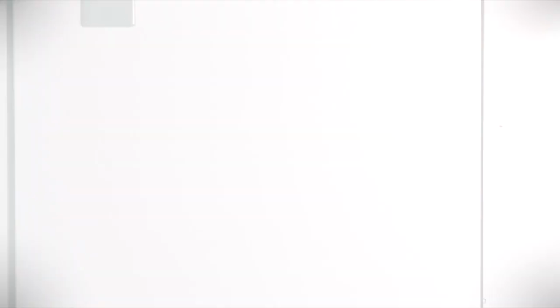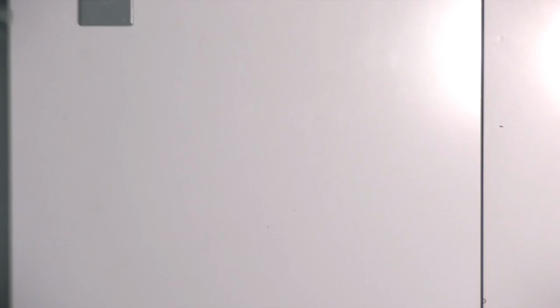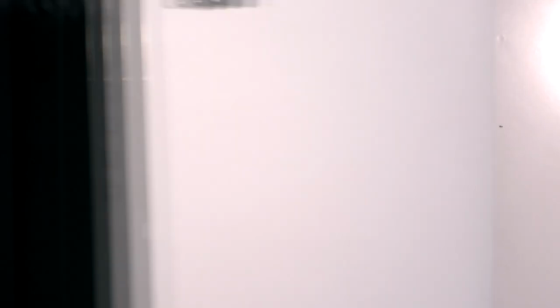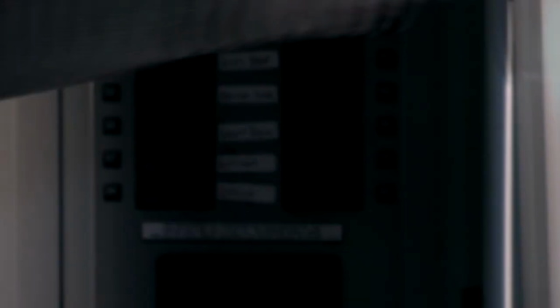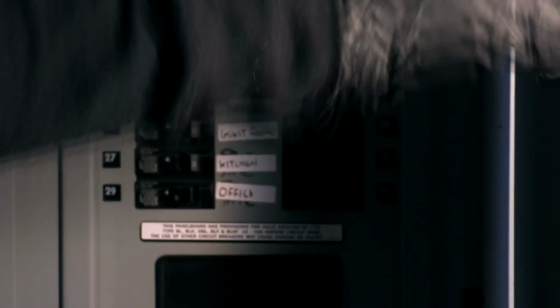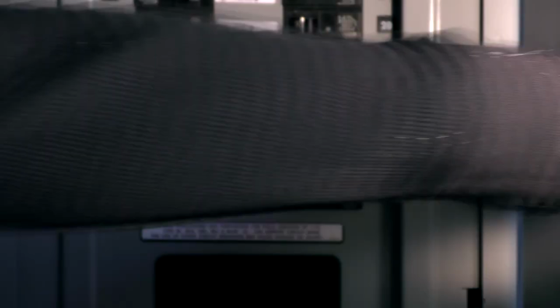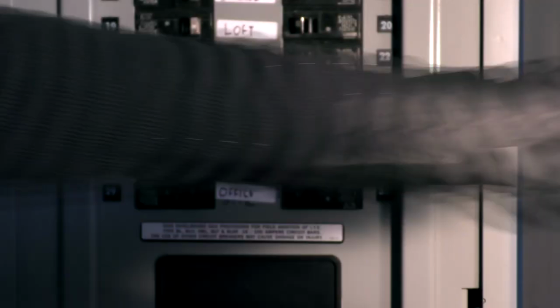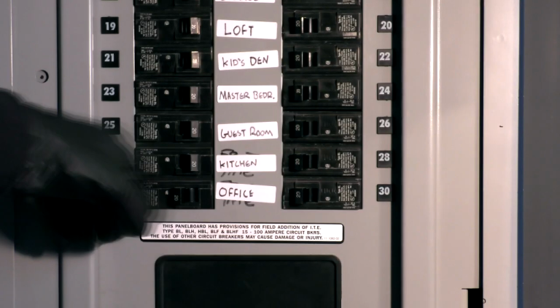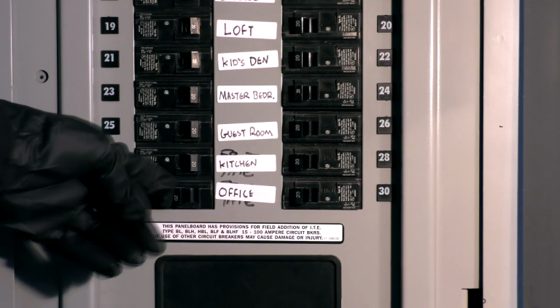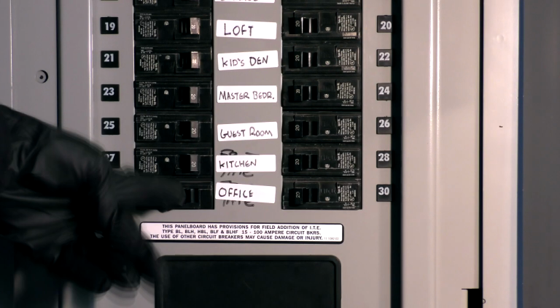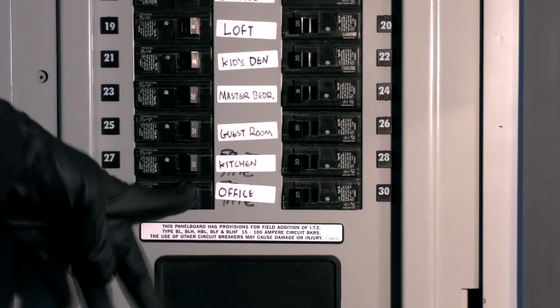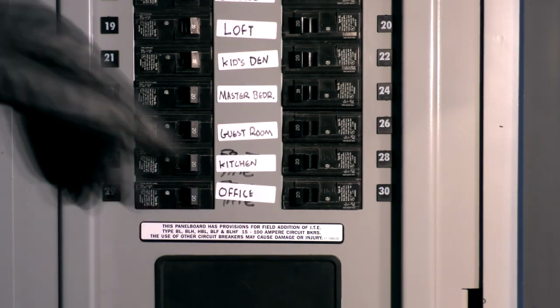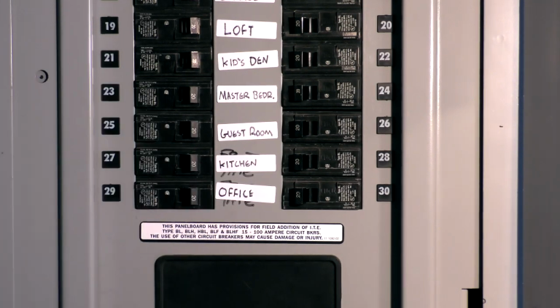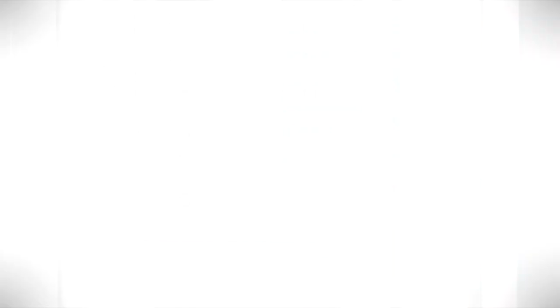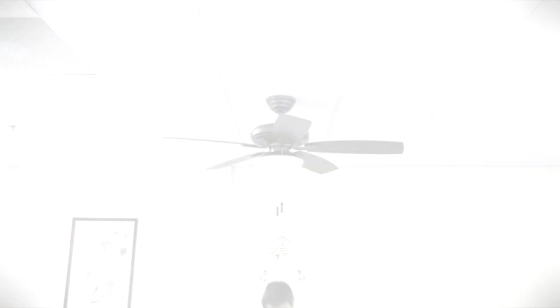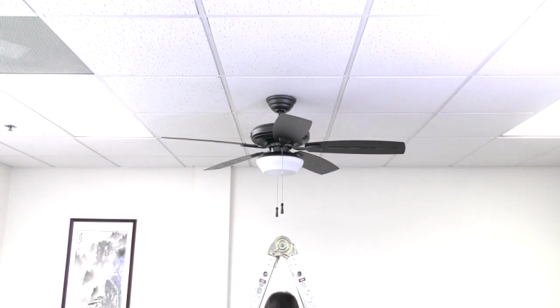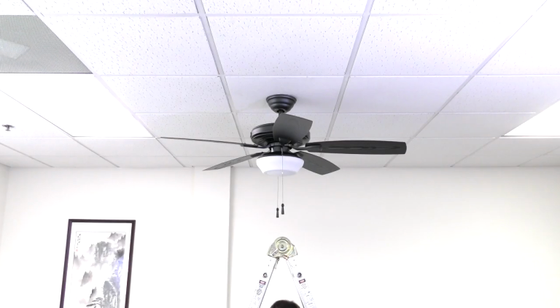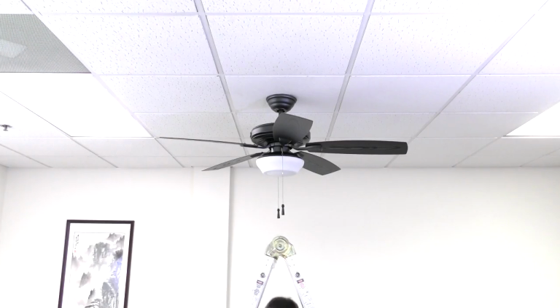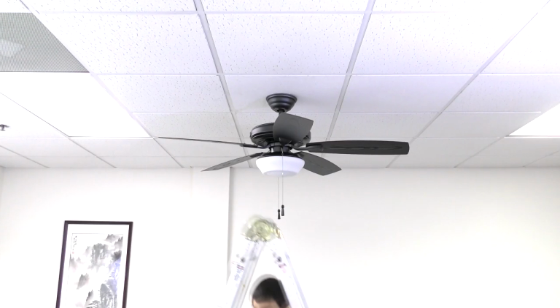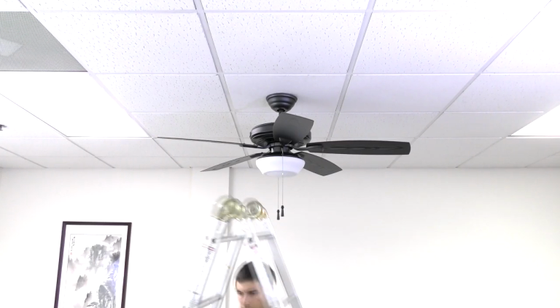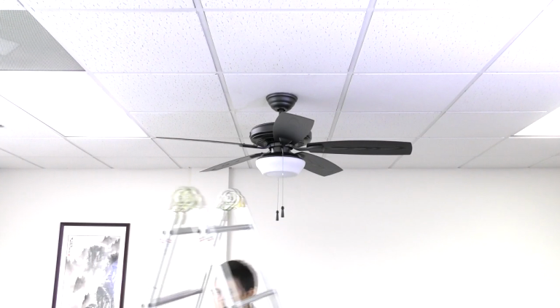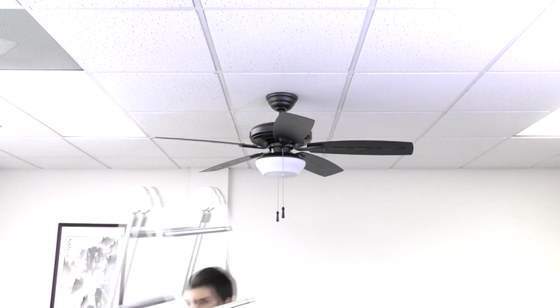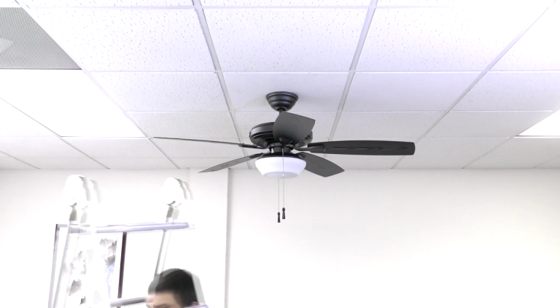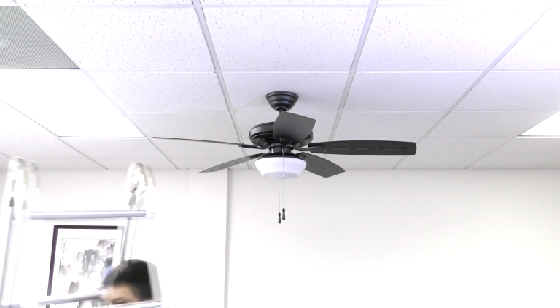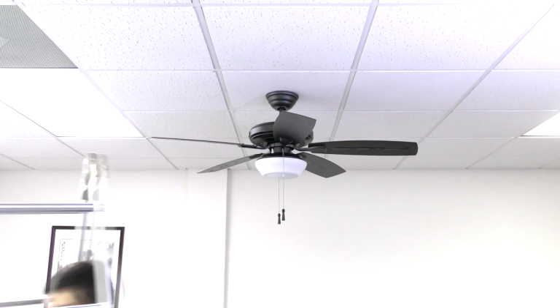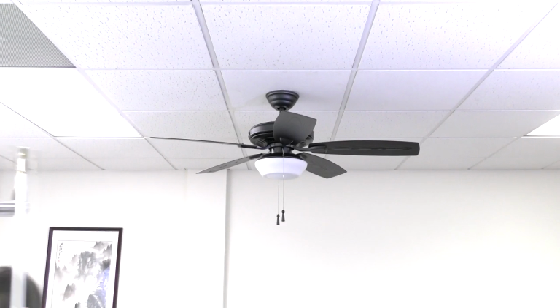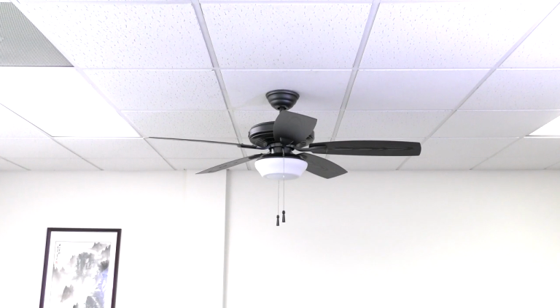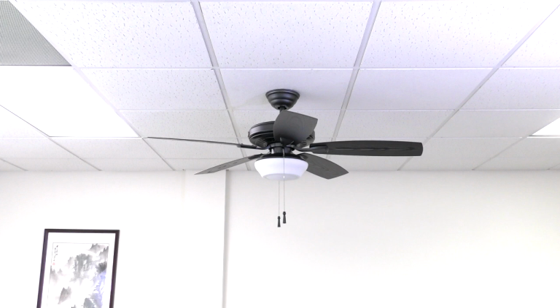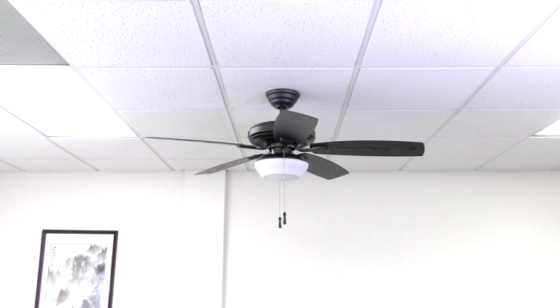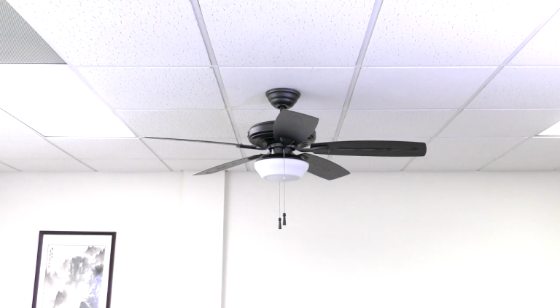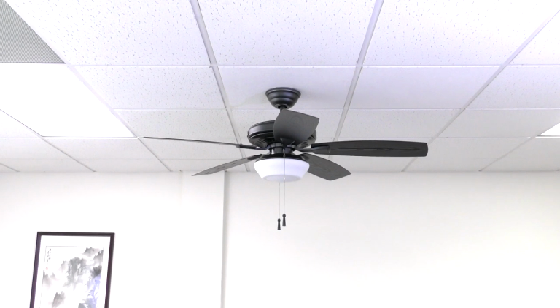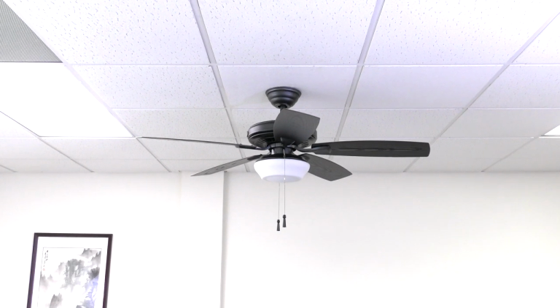Power can now be restored at the breaker. The installation is complete and the fan is now ready to operate.